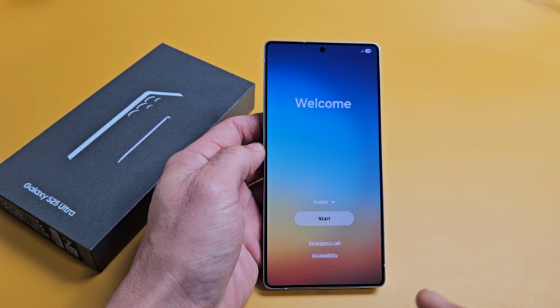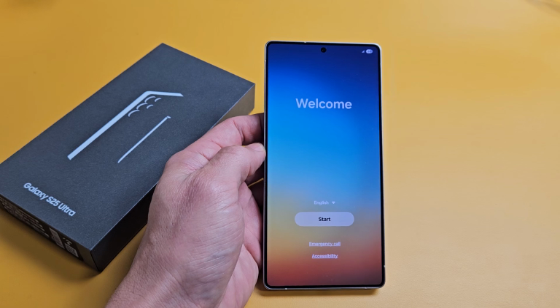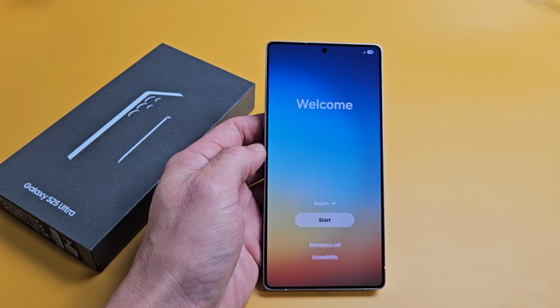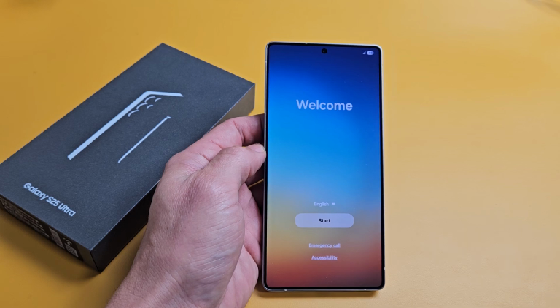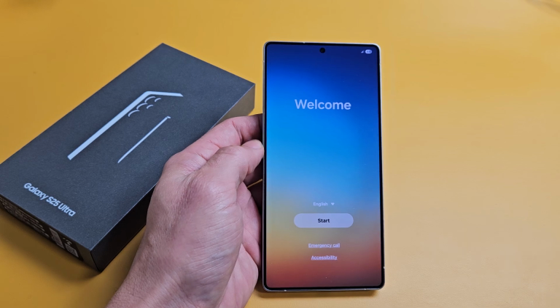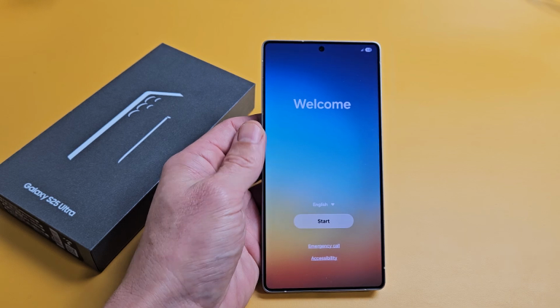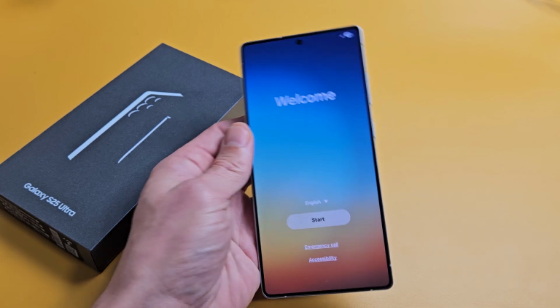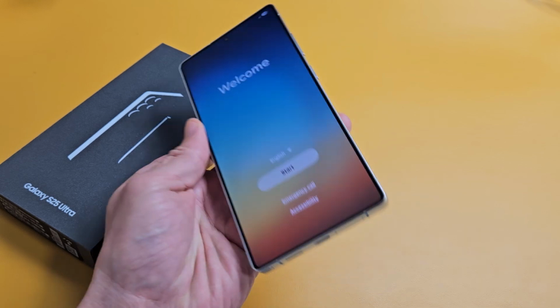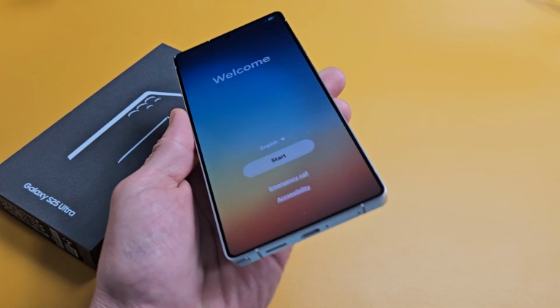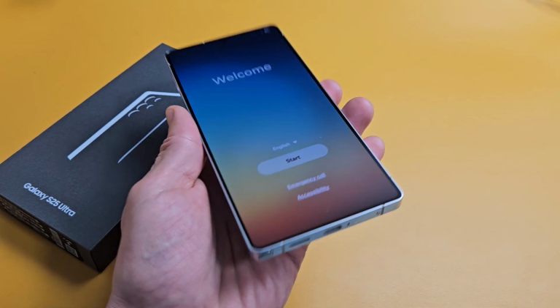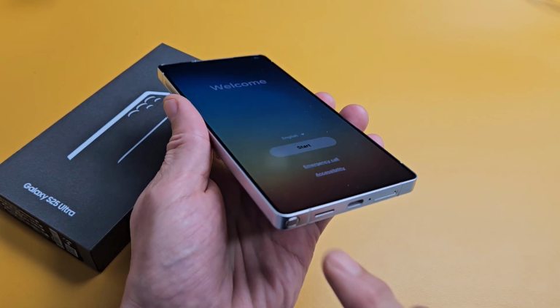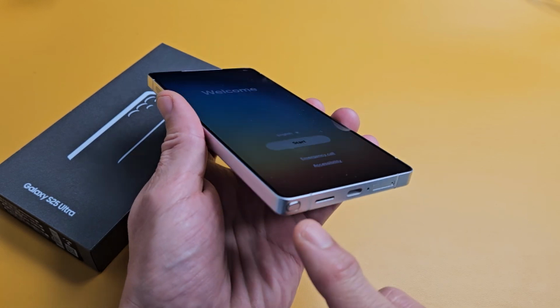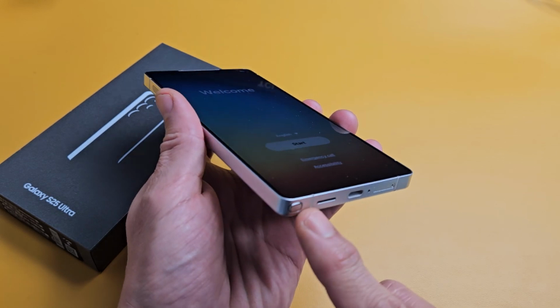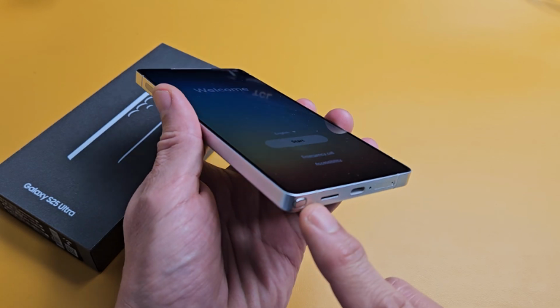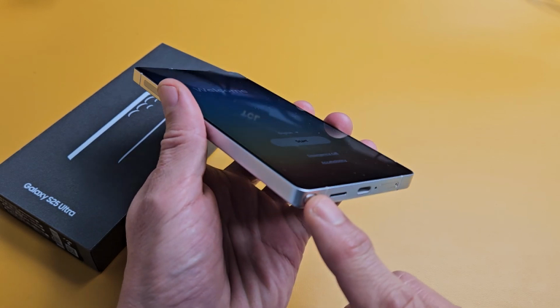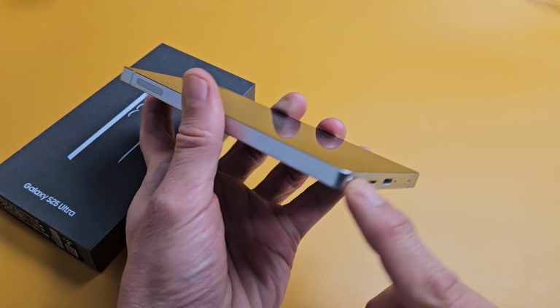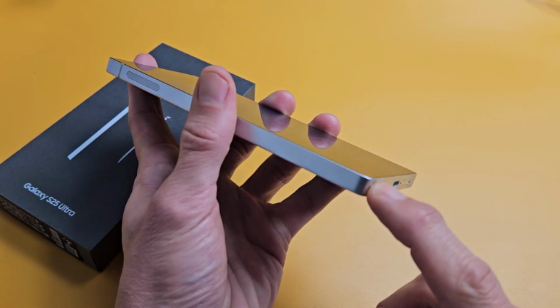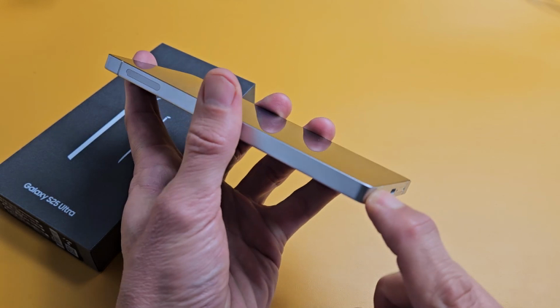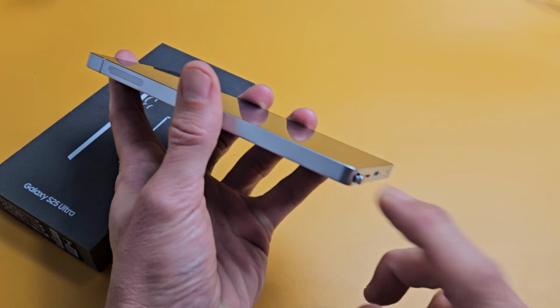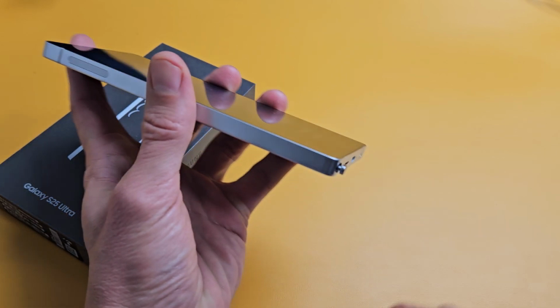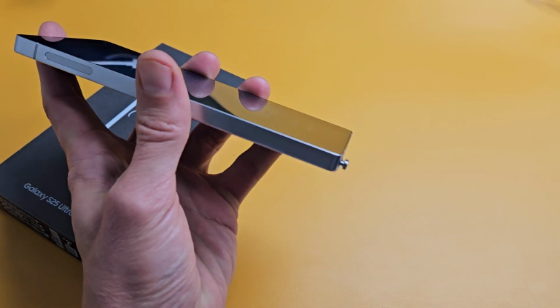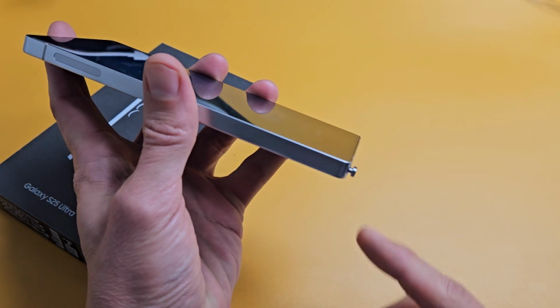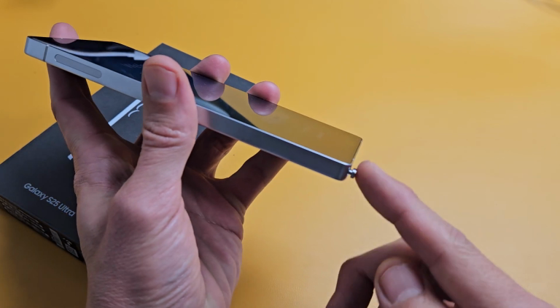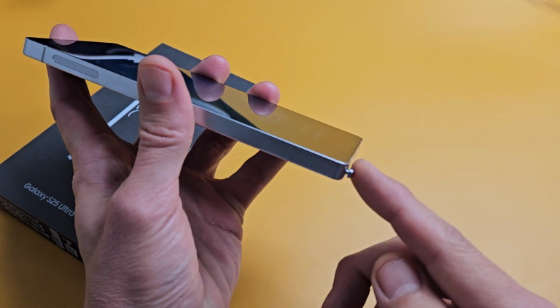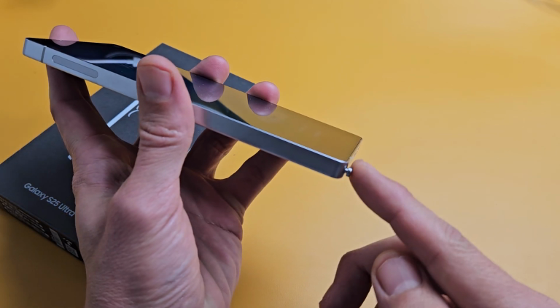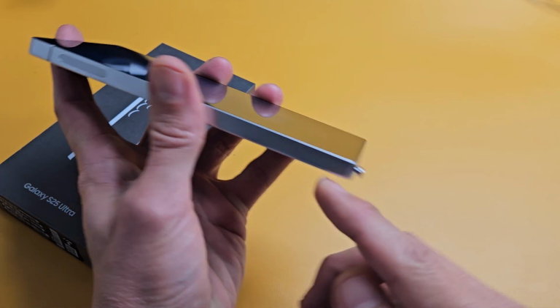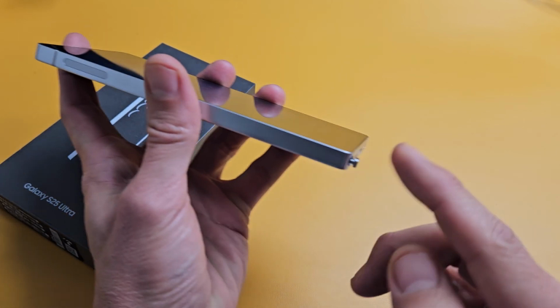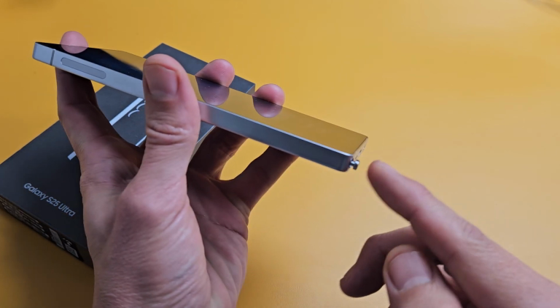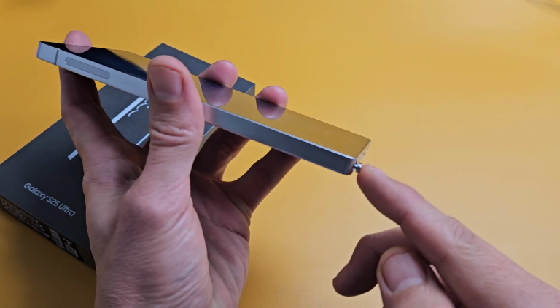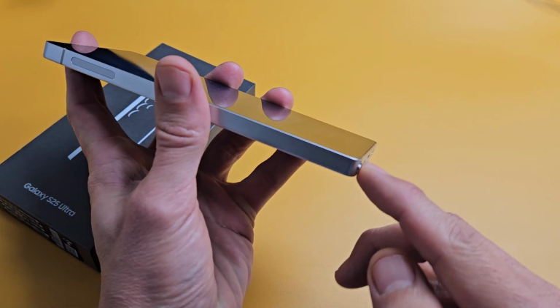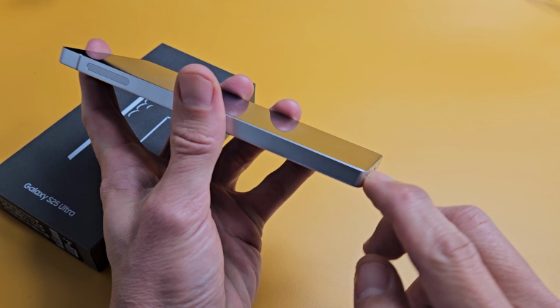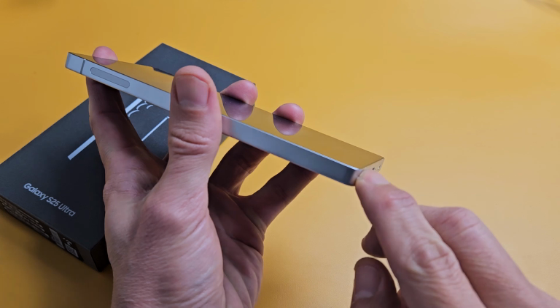Here's the Samsung Galaxy S25 Ultra. I'm going to show you how to set this up step by step.